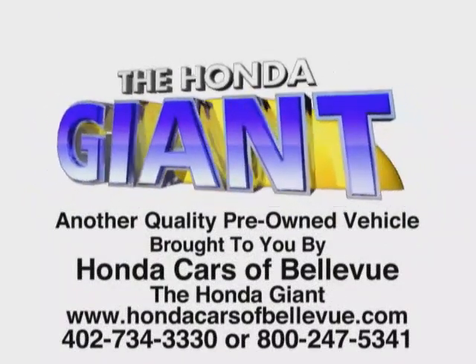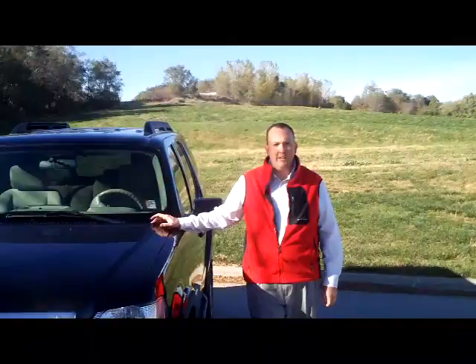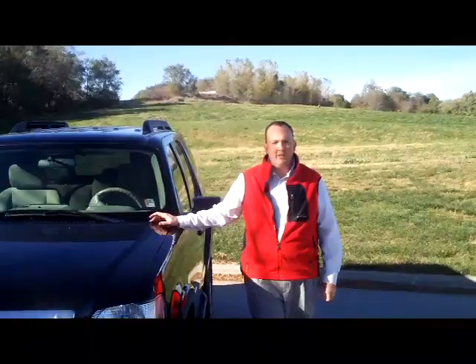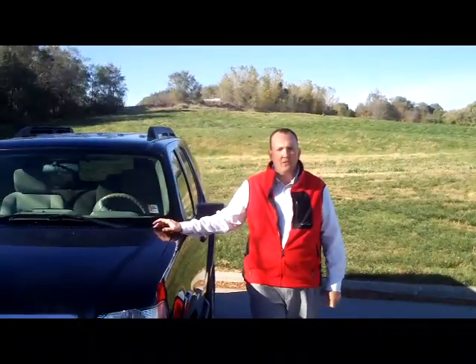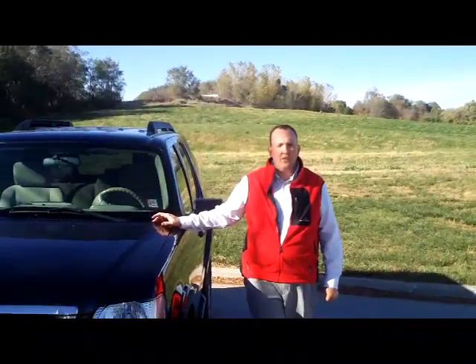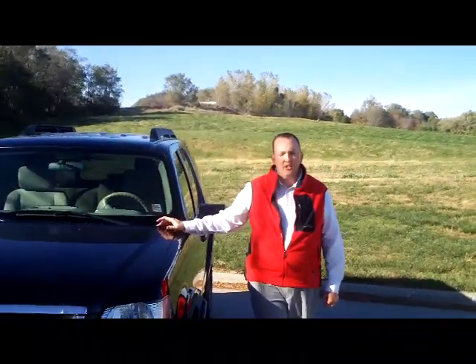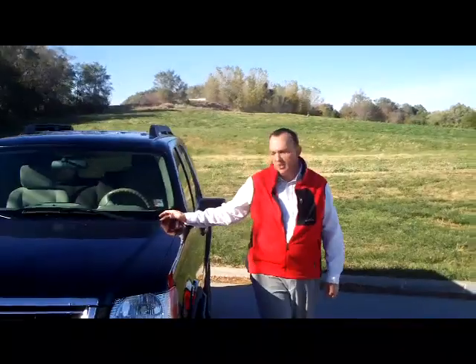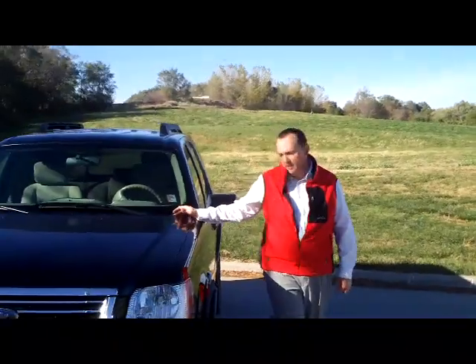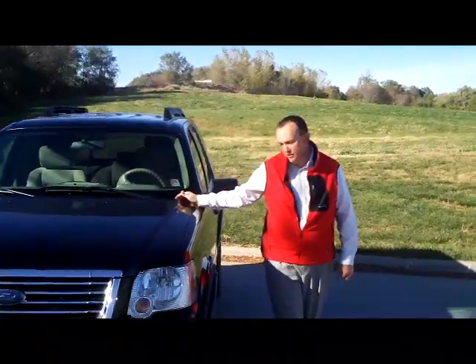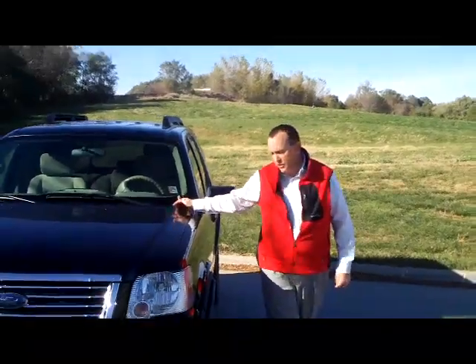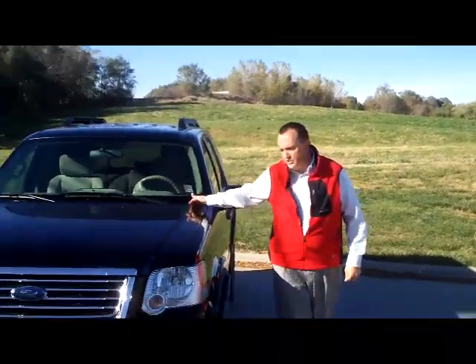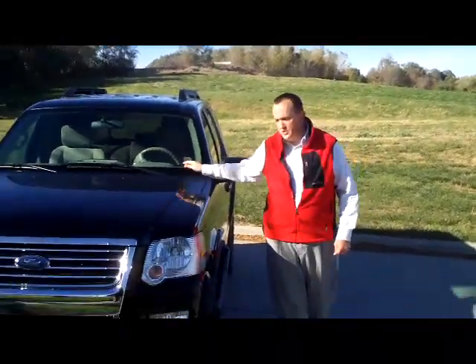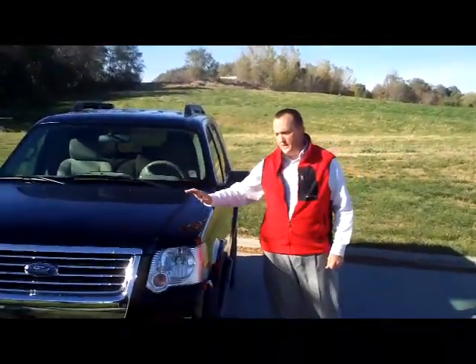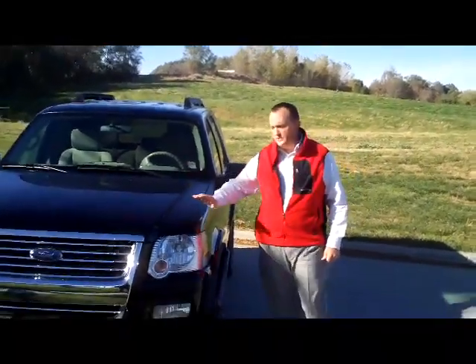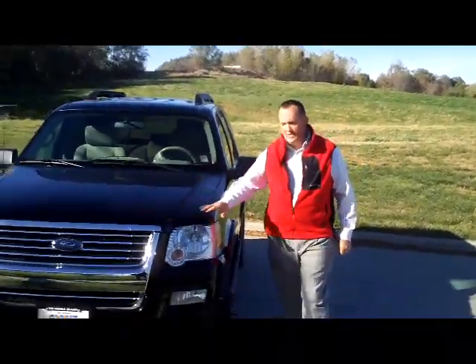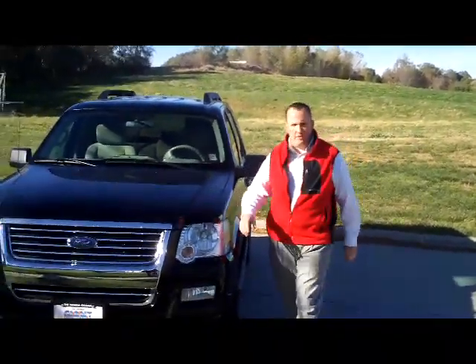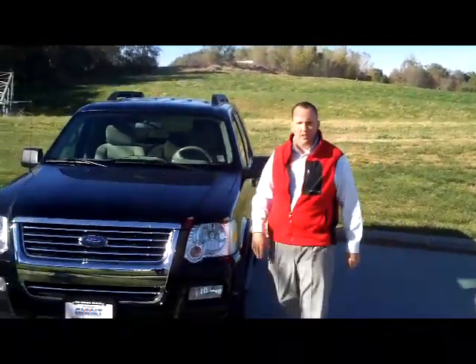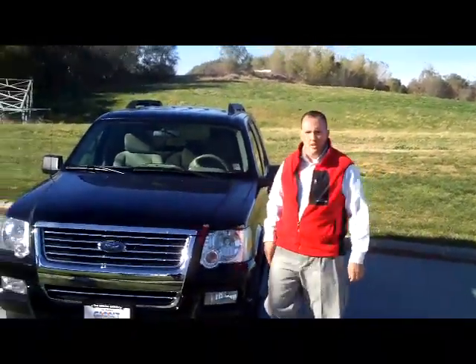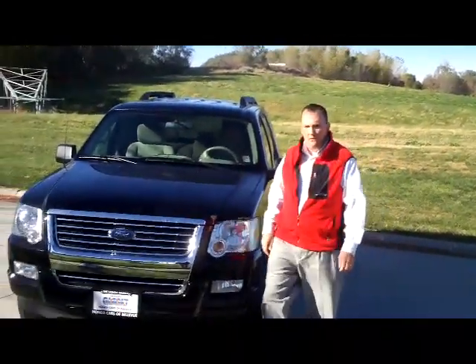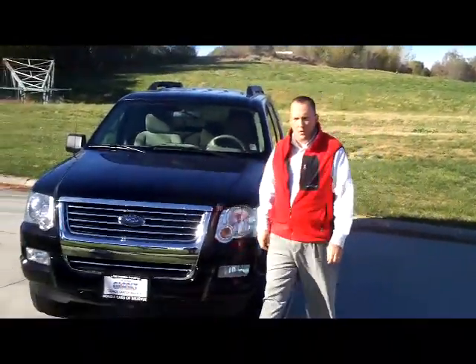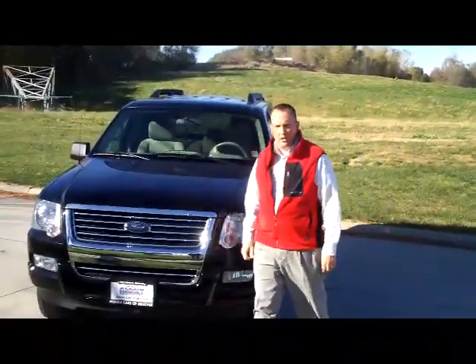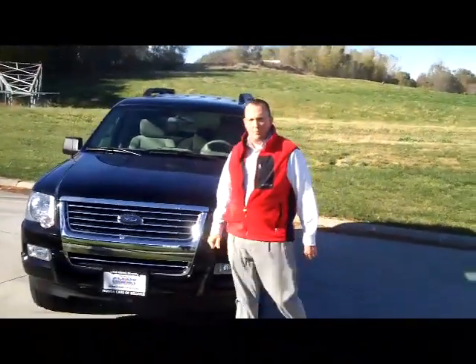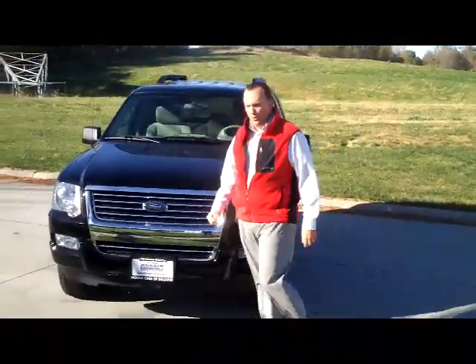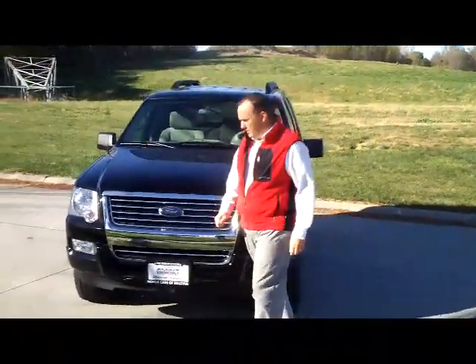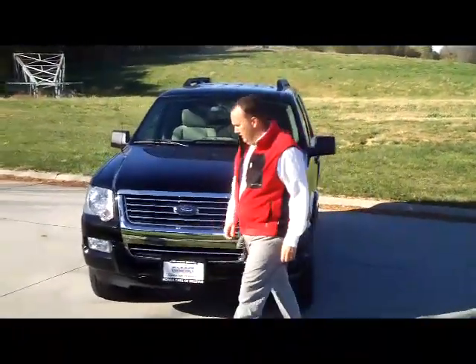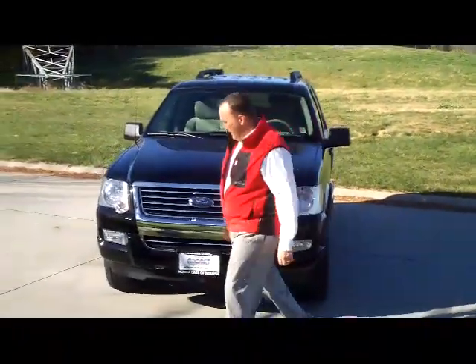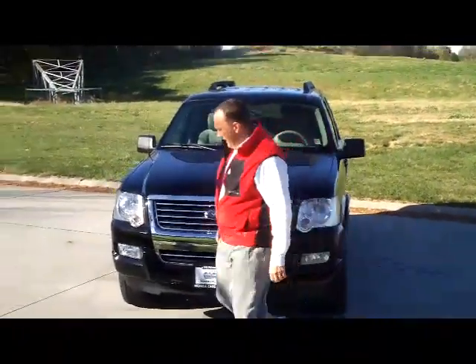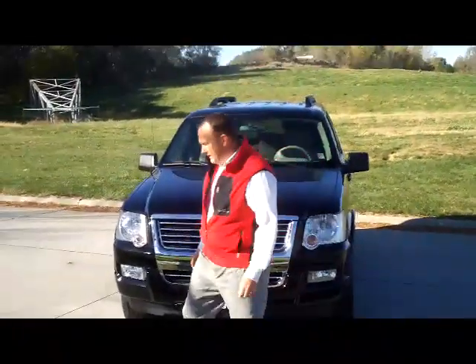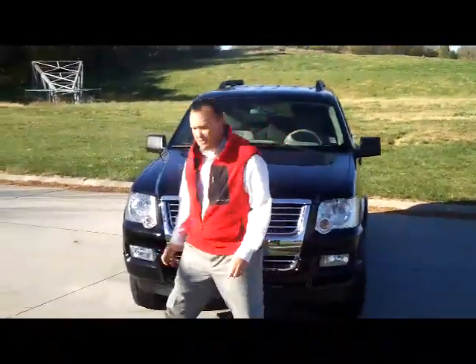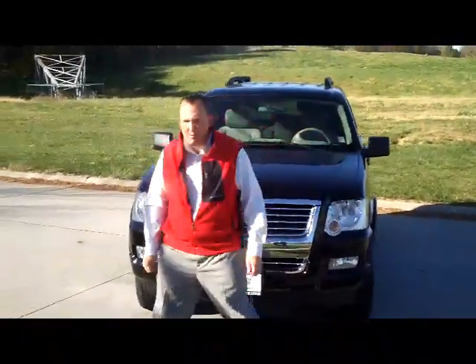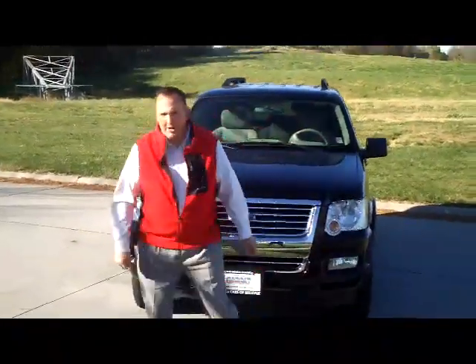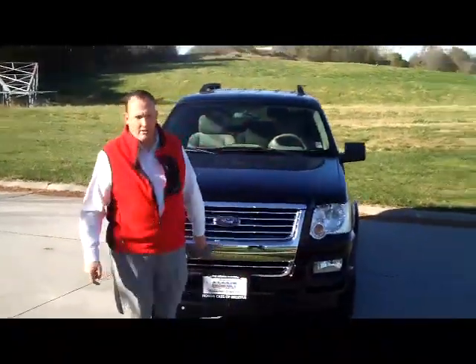I'm Kelly here for Honda Giant, here to show you this 2007 Ford Explorer XLT model.